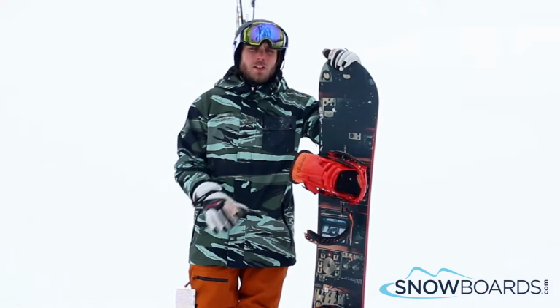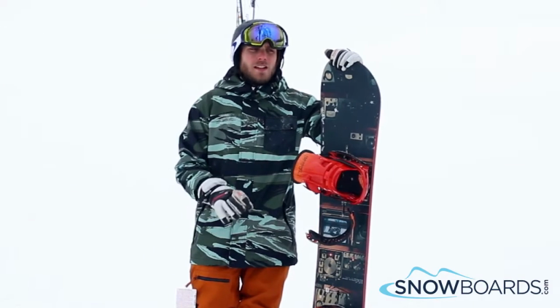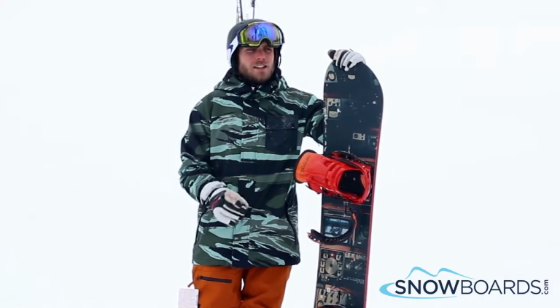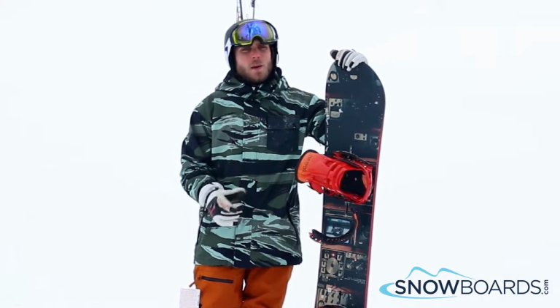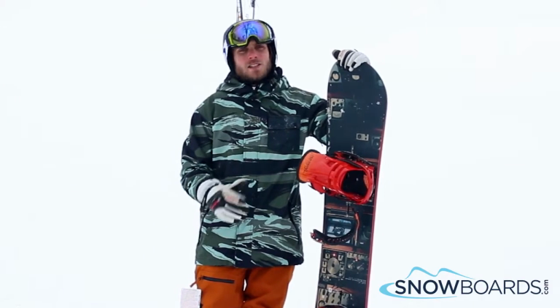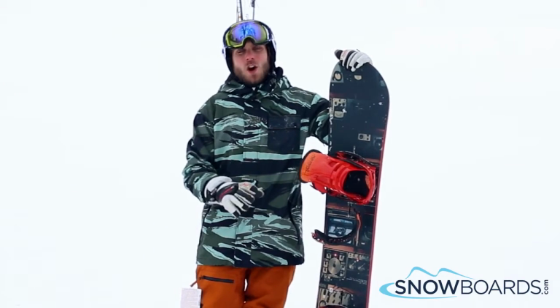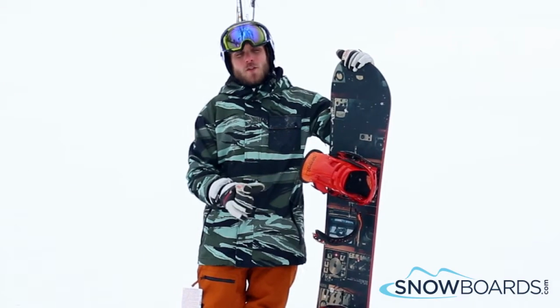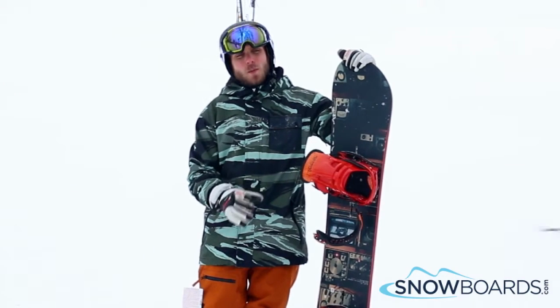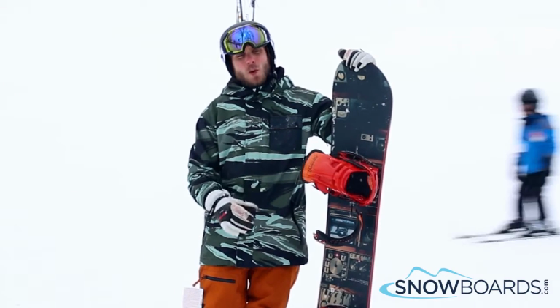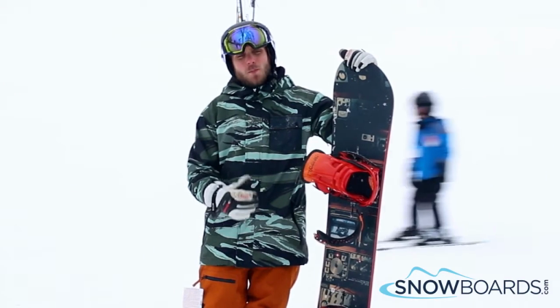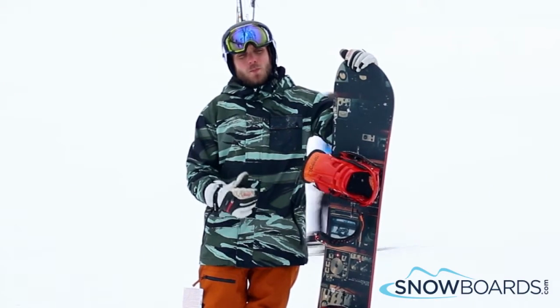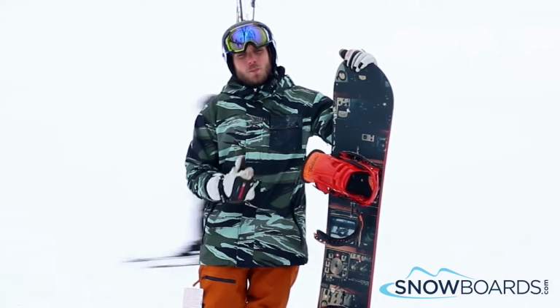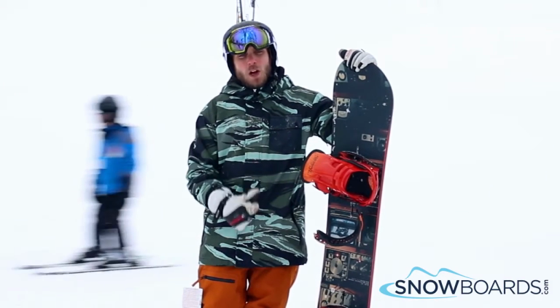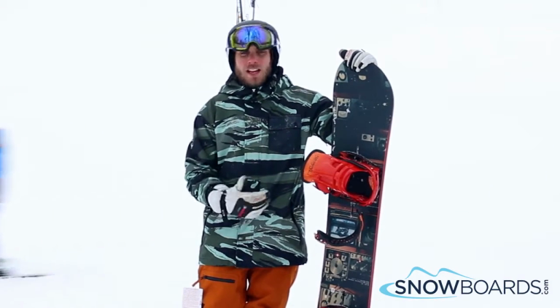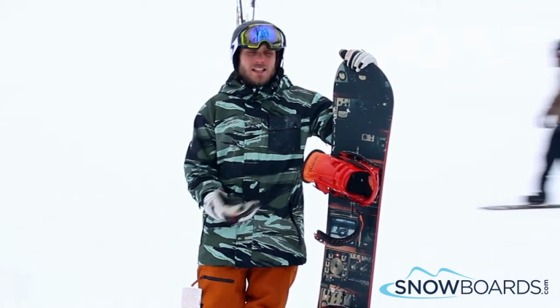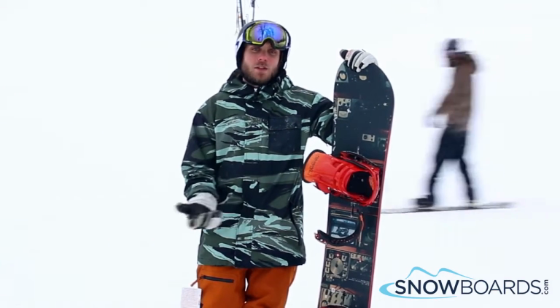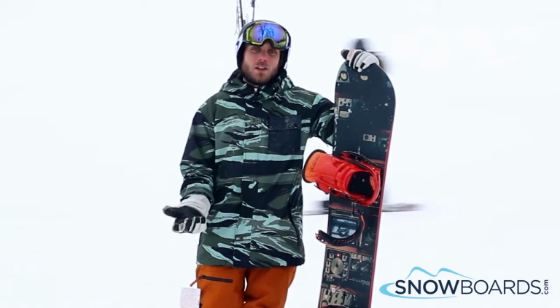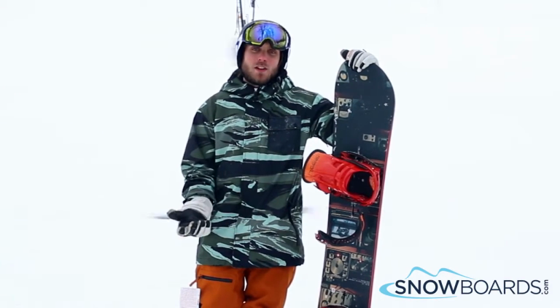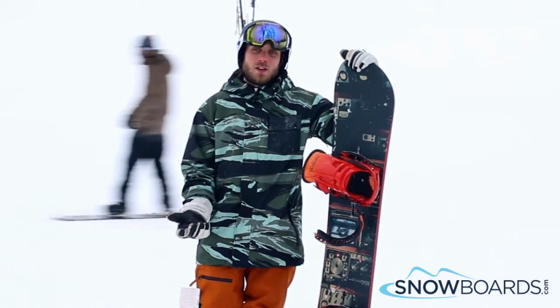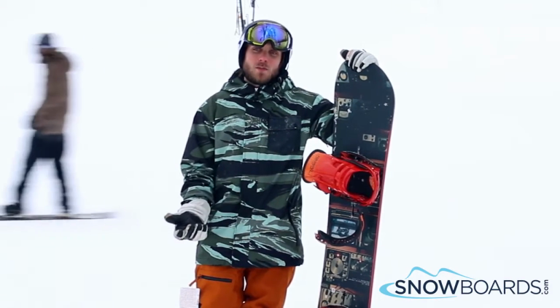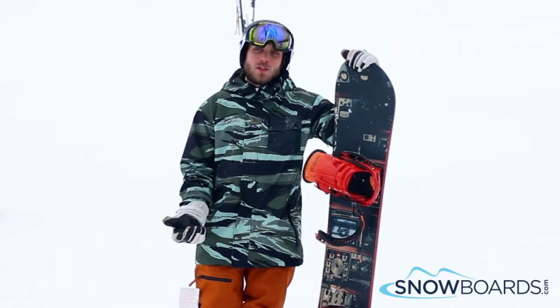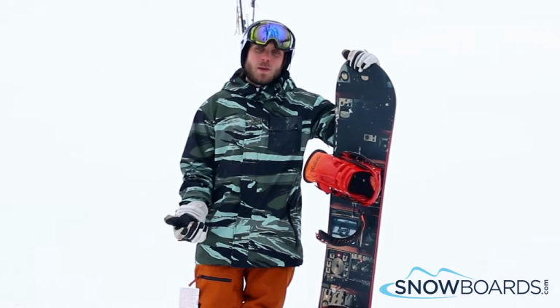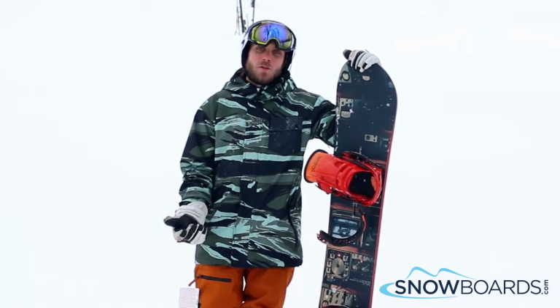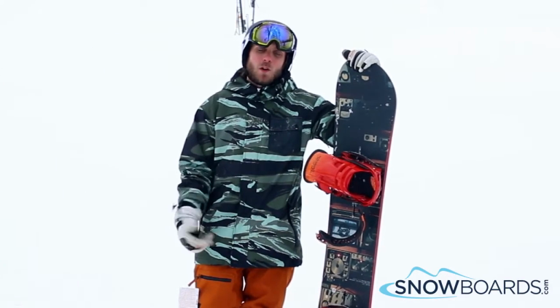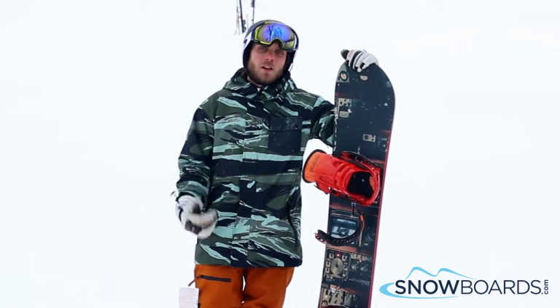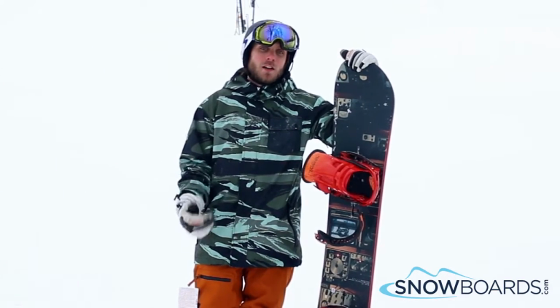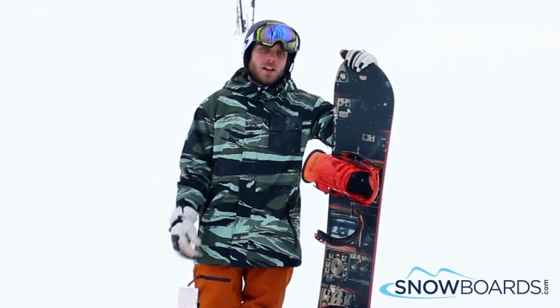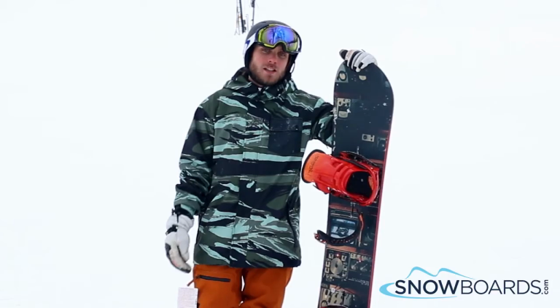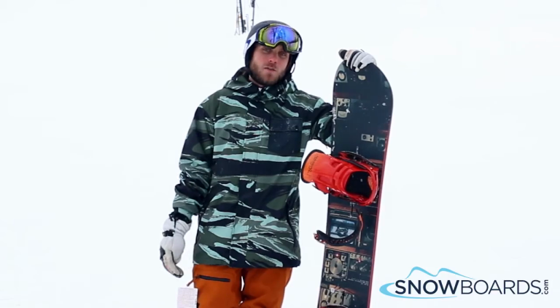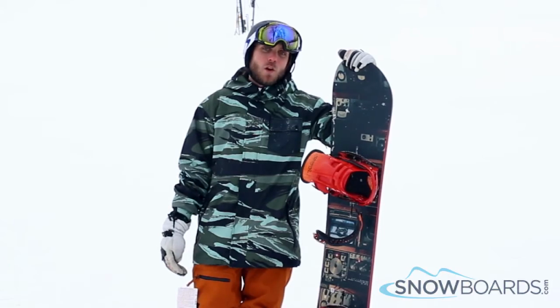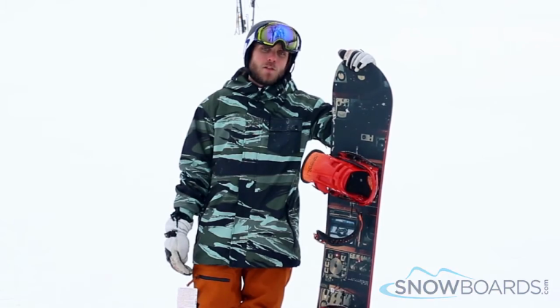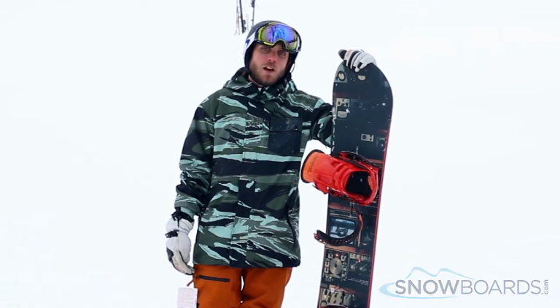Not the best carving board, but that's not really the customer it's meant for. Like I said, 4 out of 5.